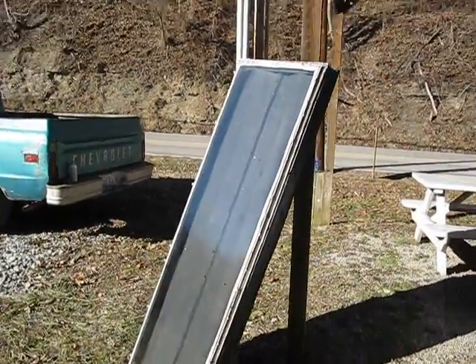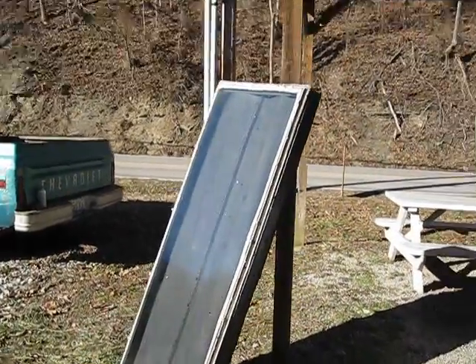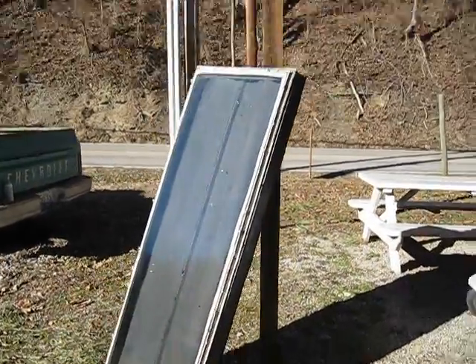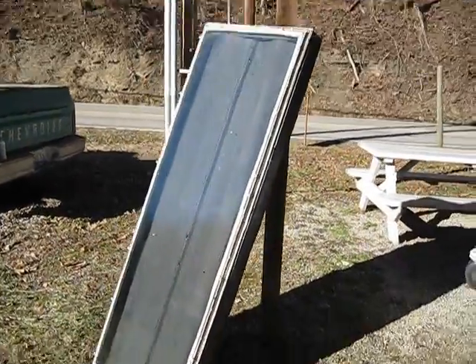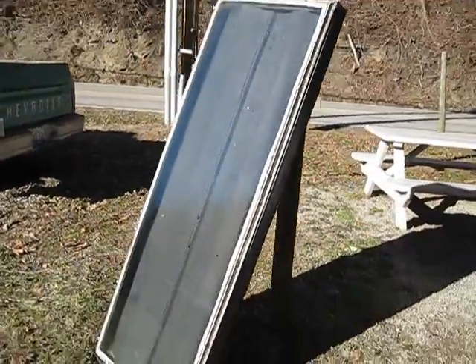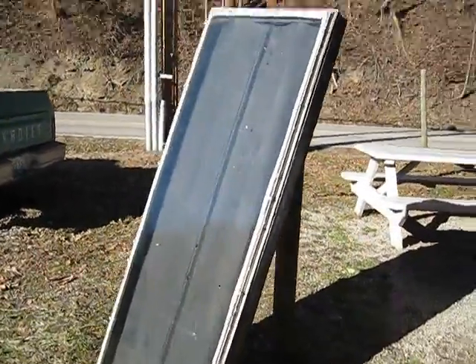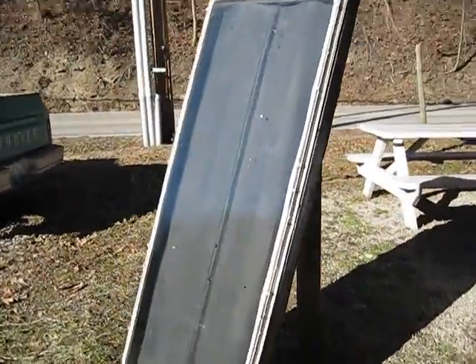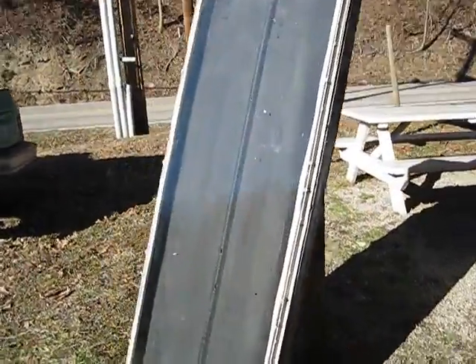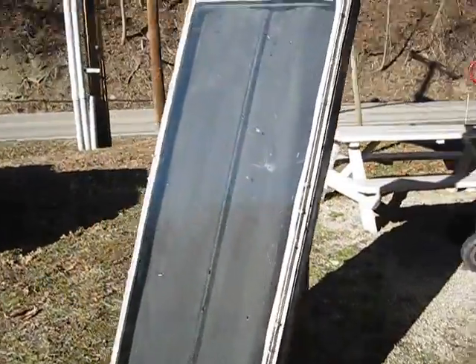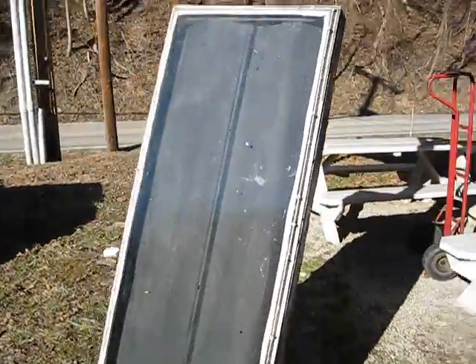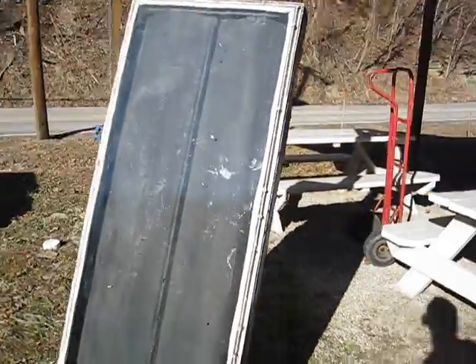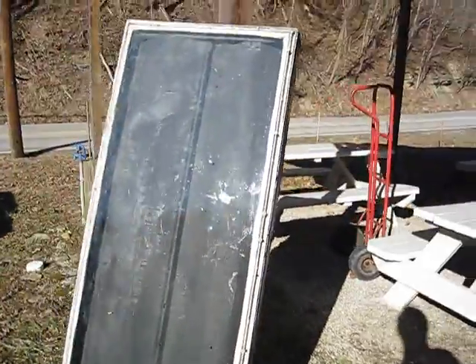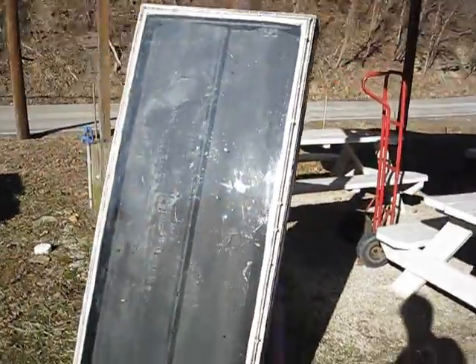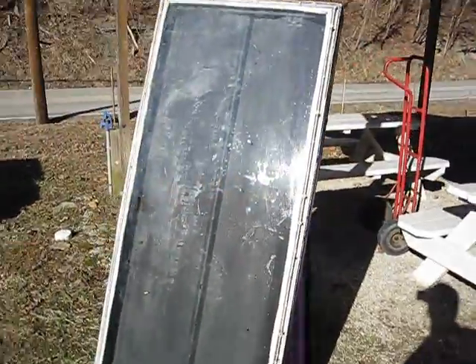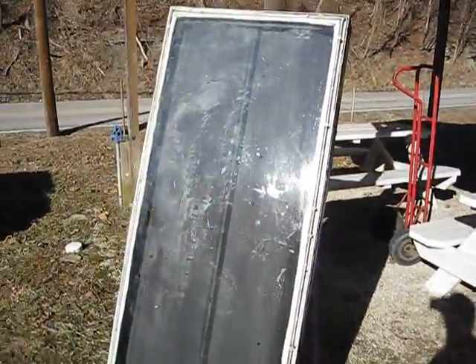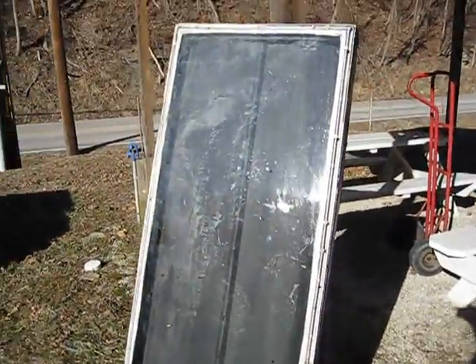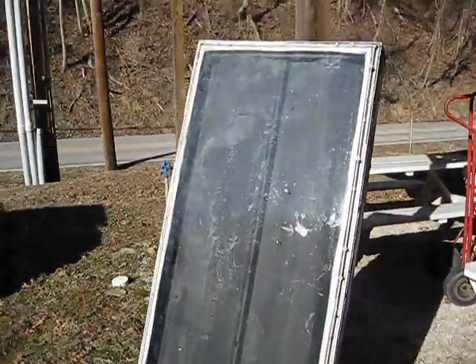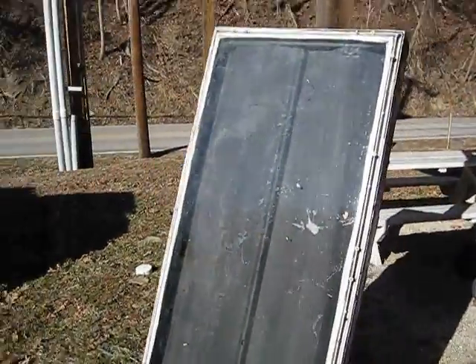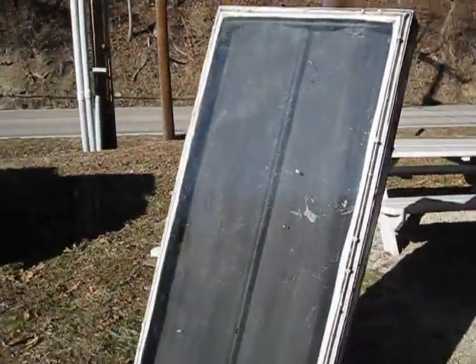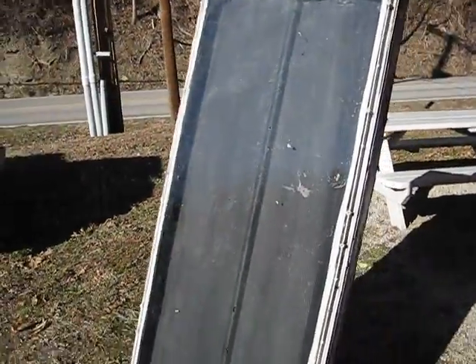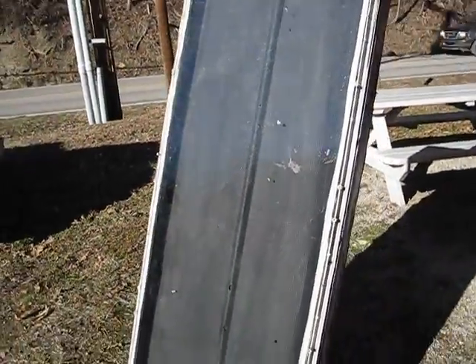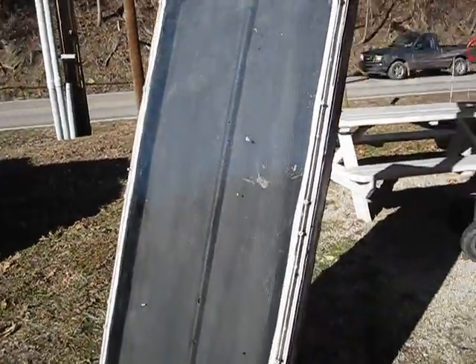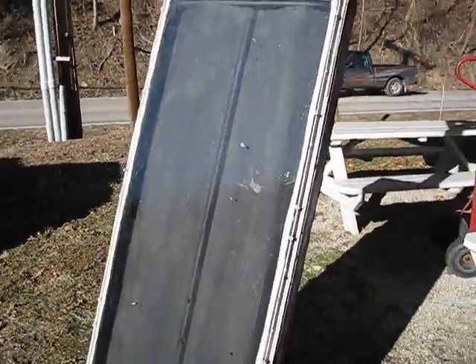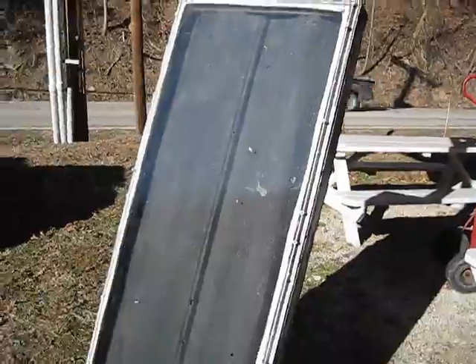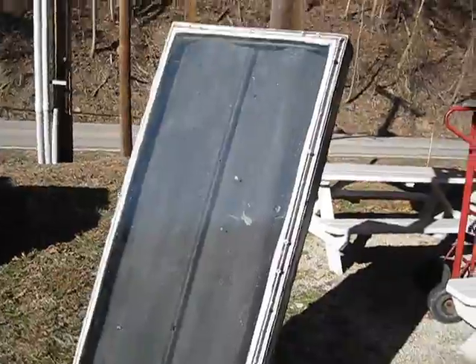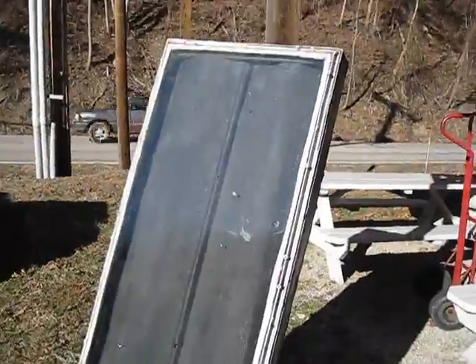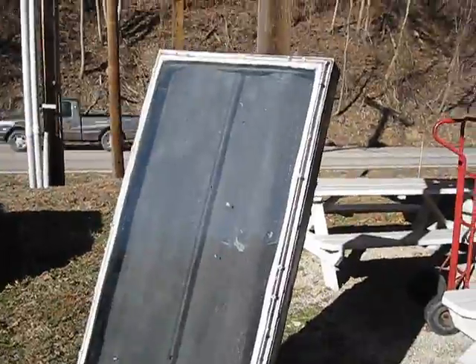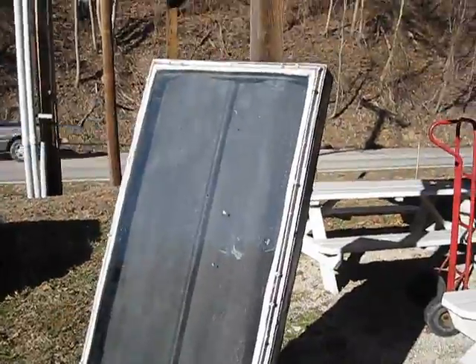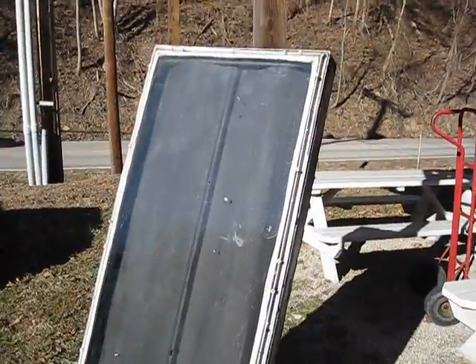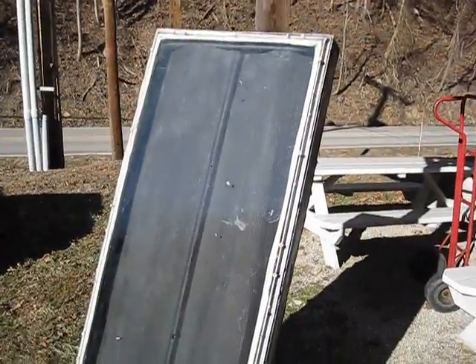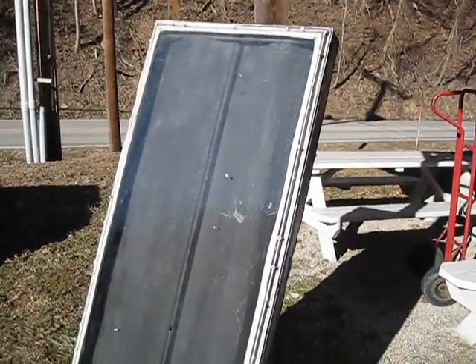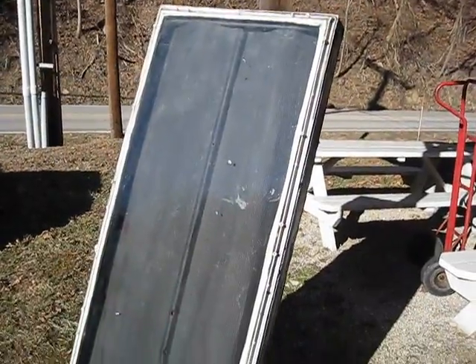All right, here it is. This is a solar heater.